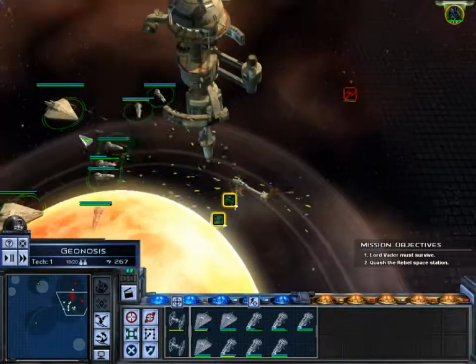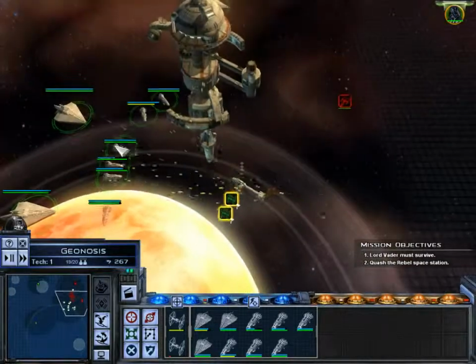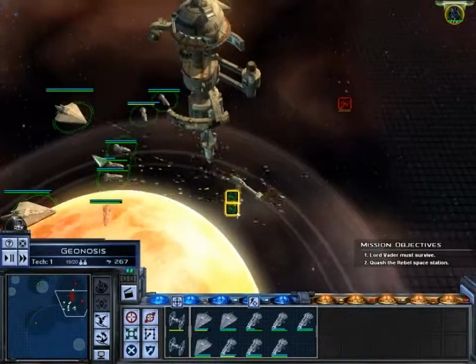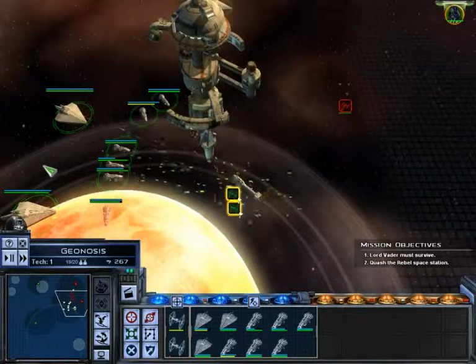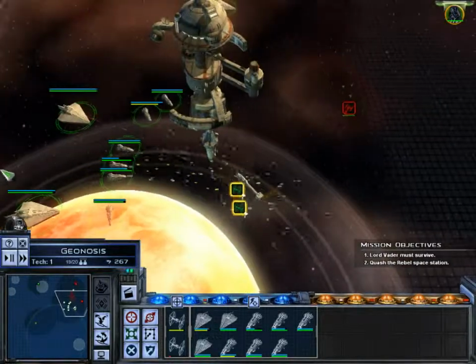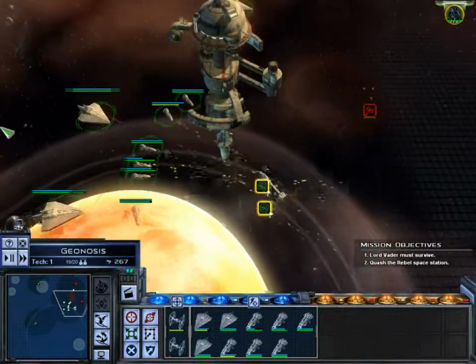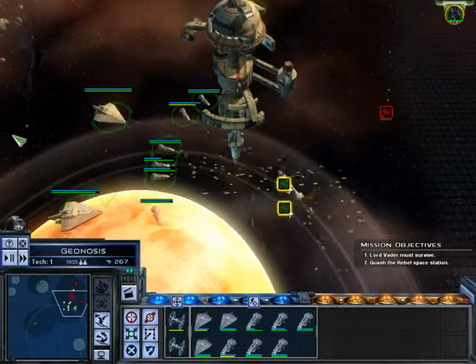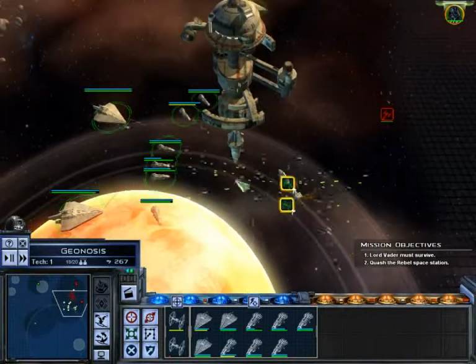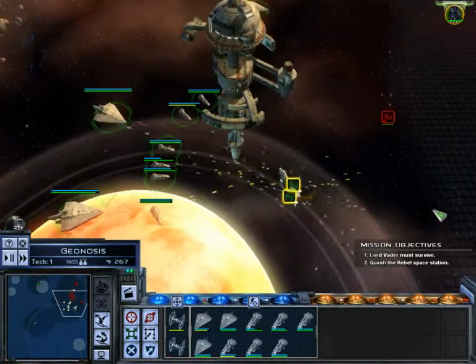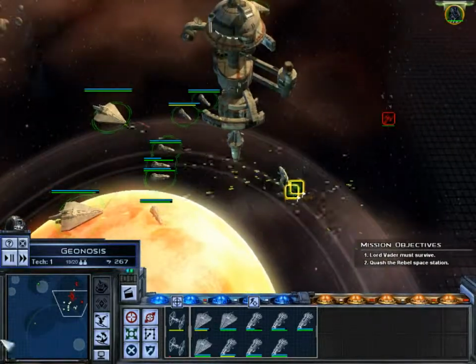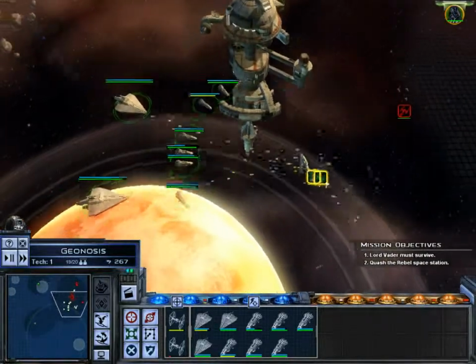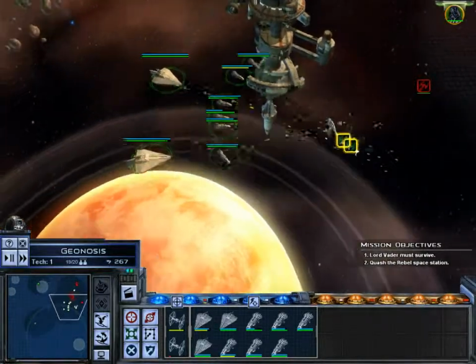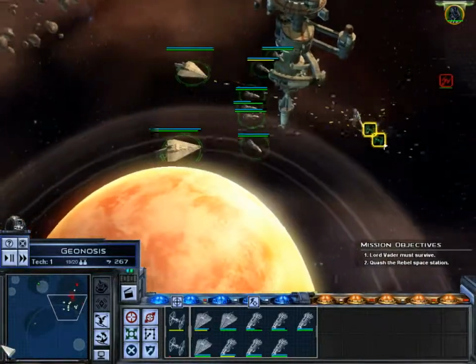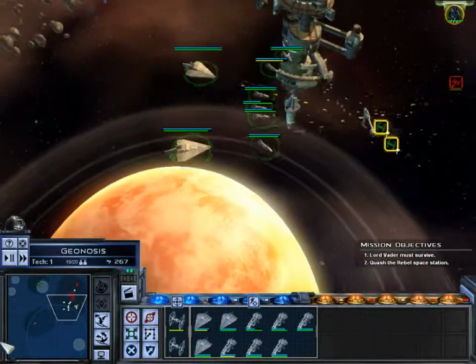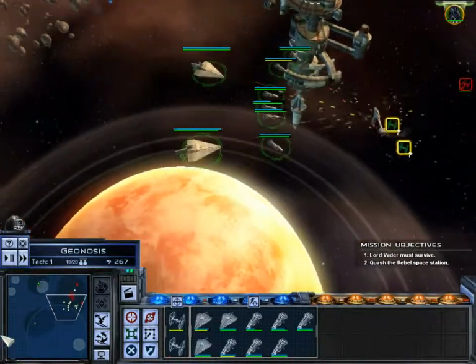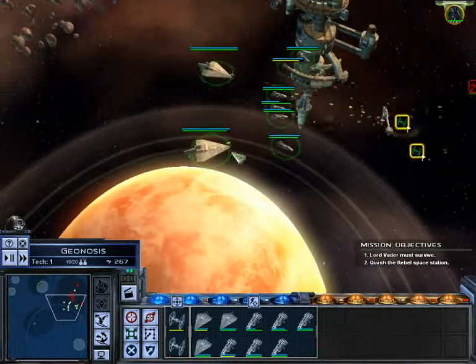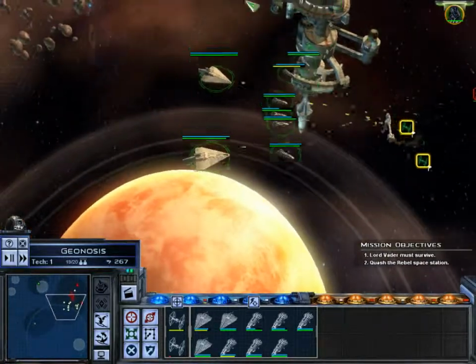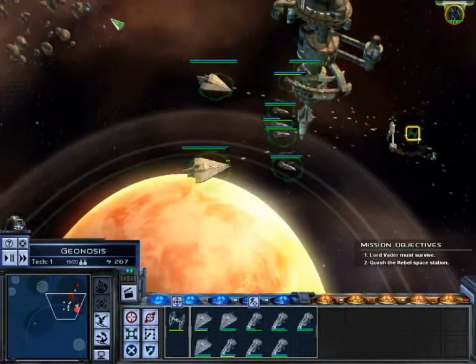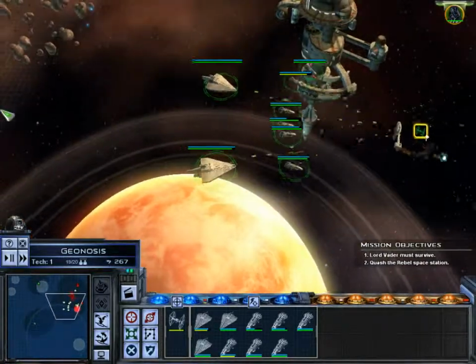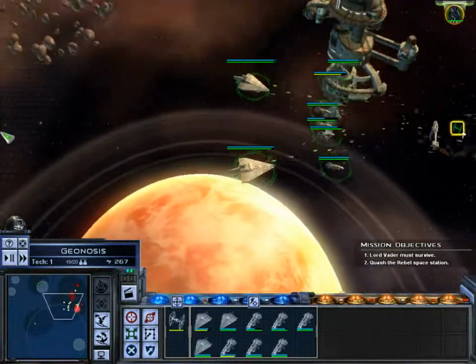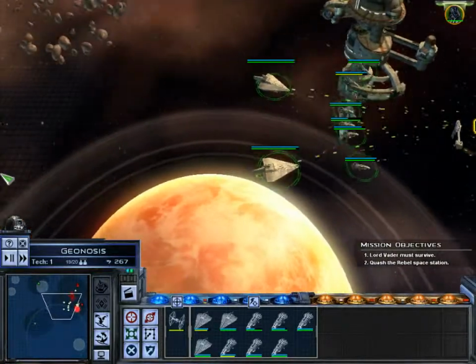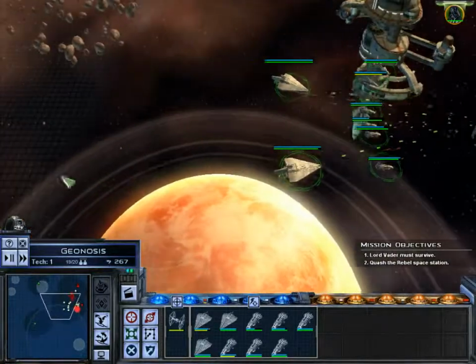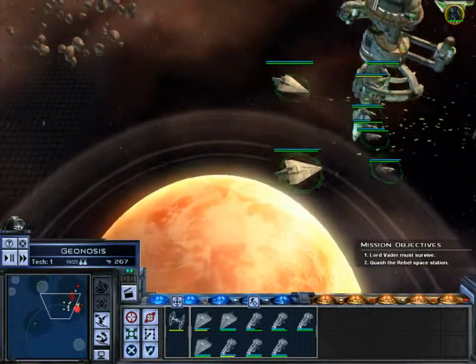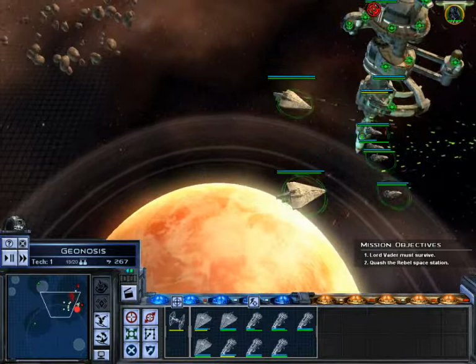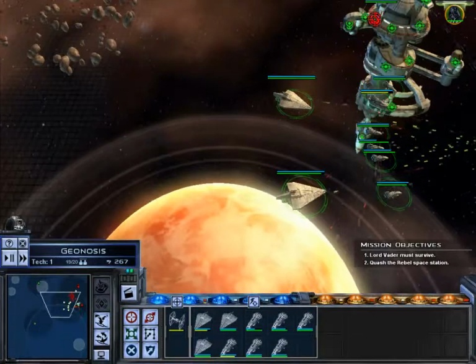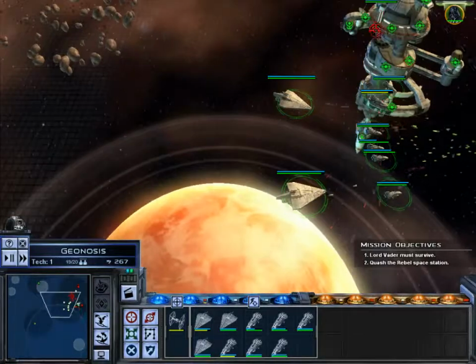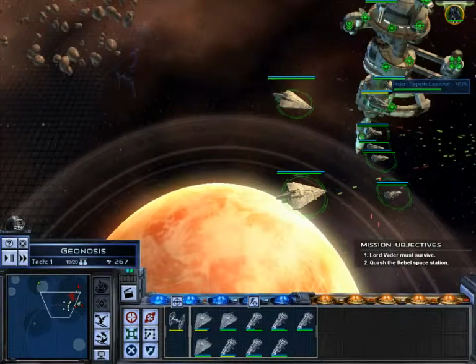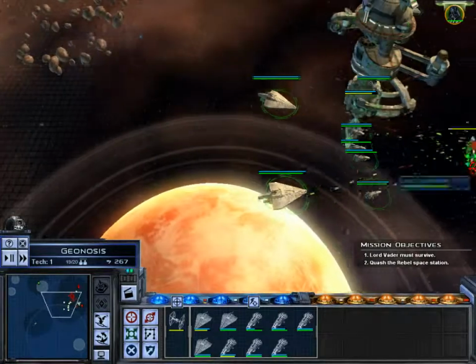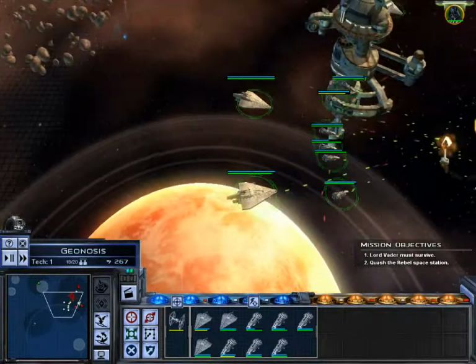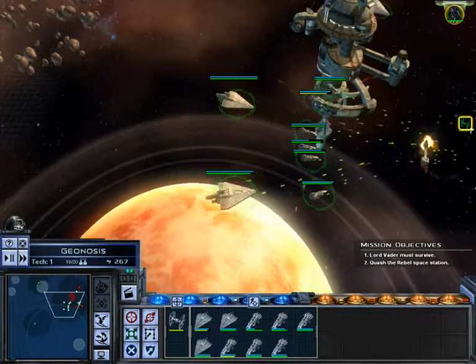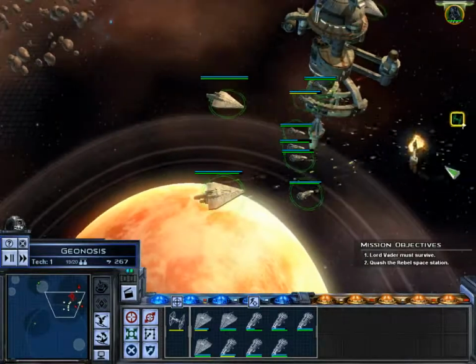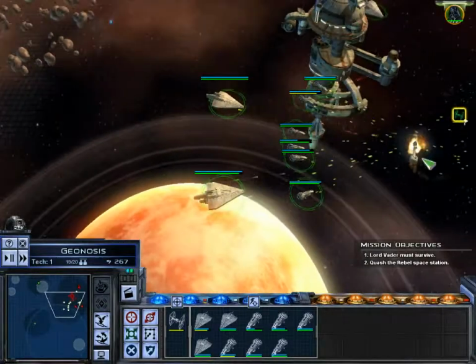I mean, forget using a bunch of cheap ships — why don't you use ships that have a really good targeting sensor?